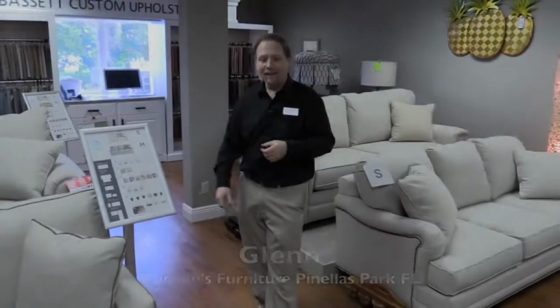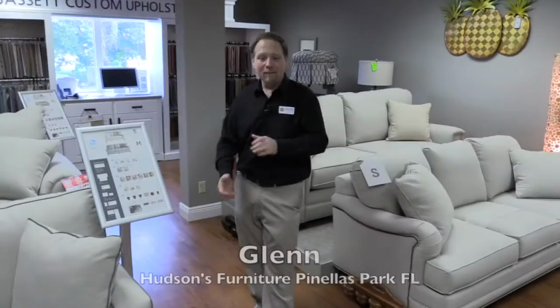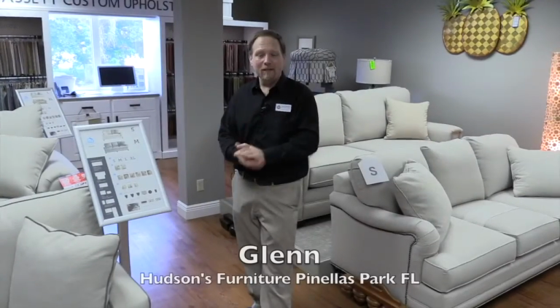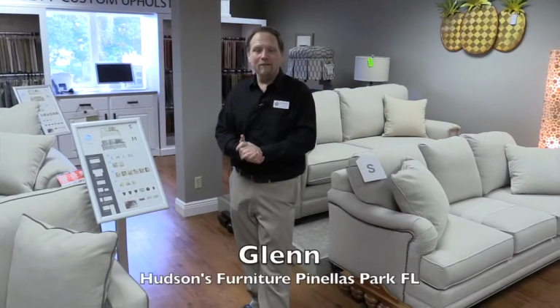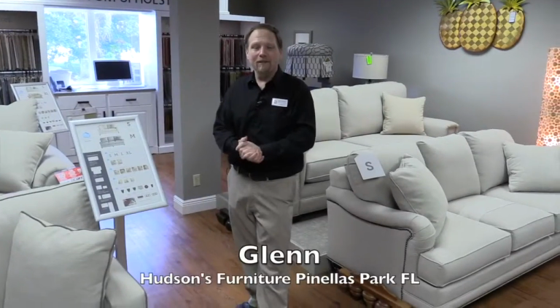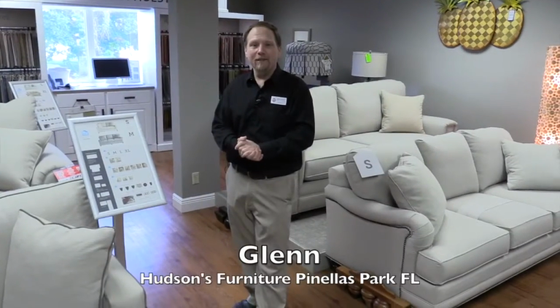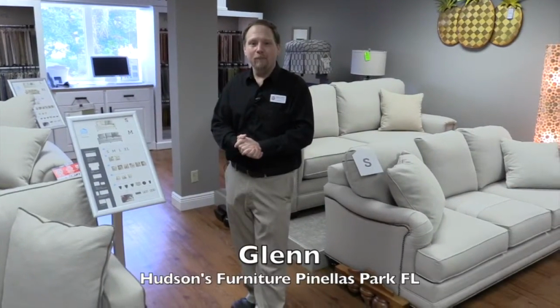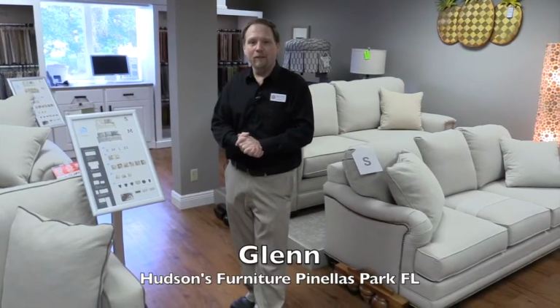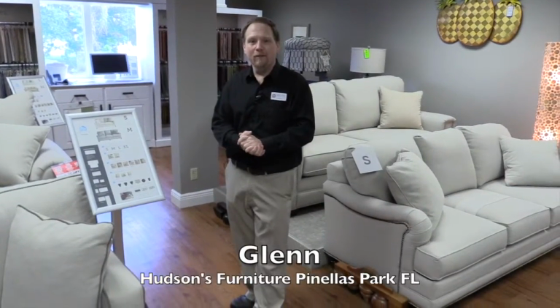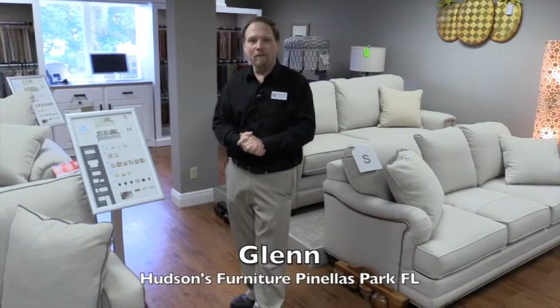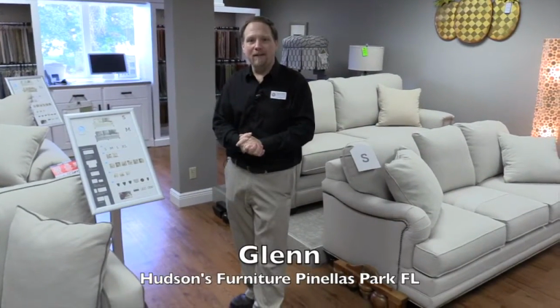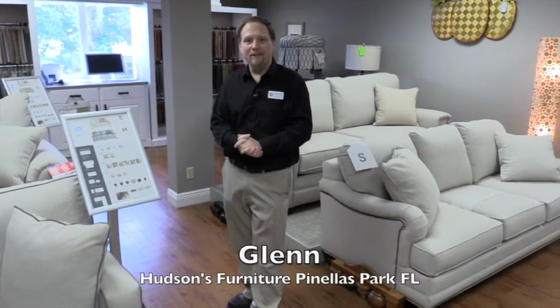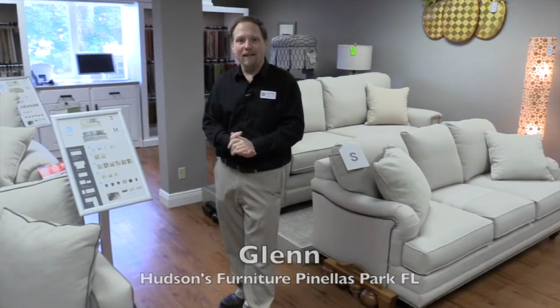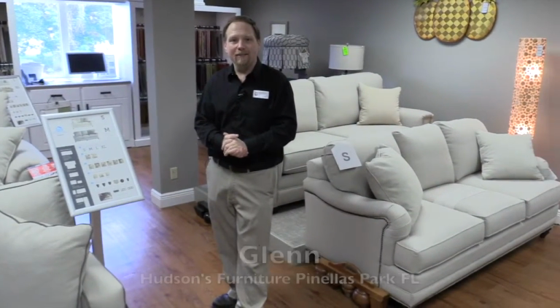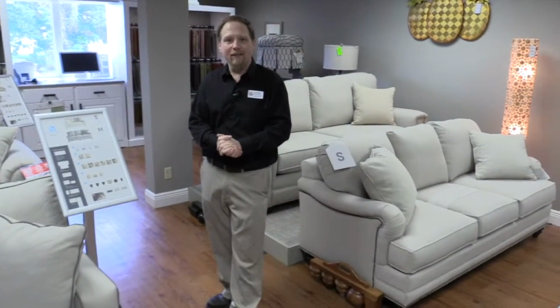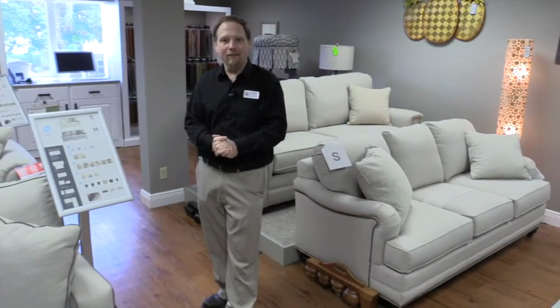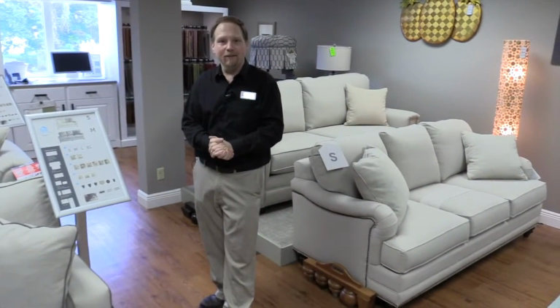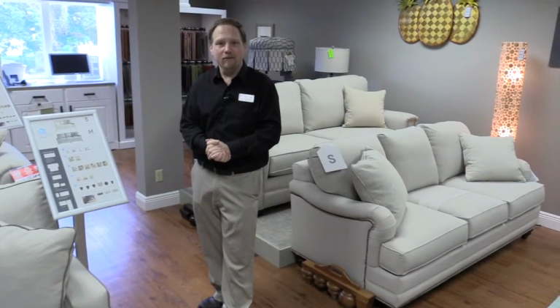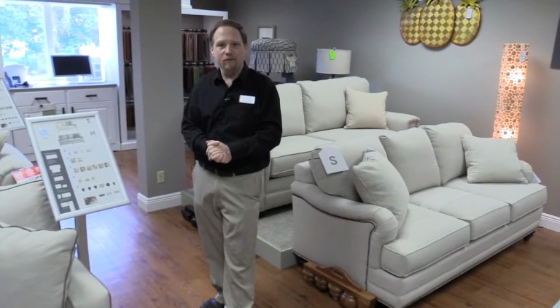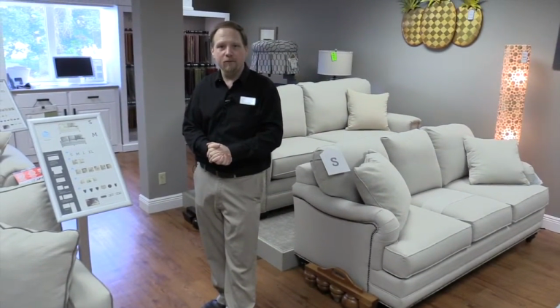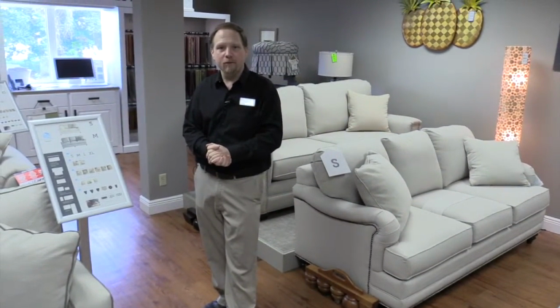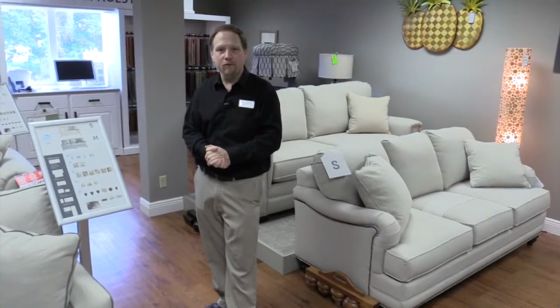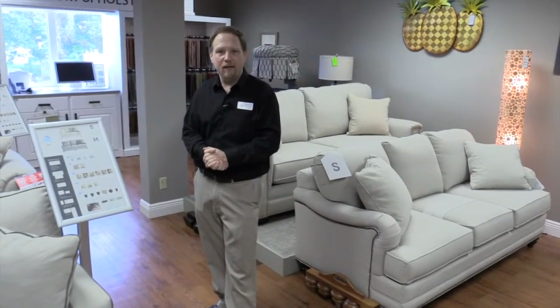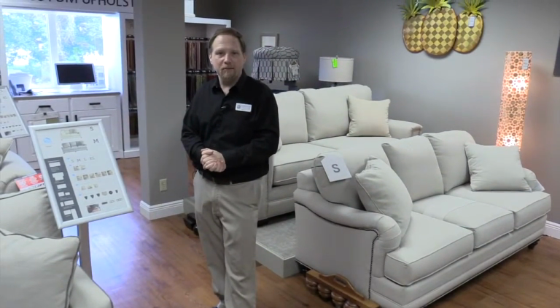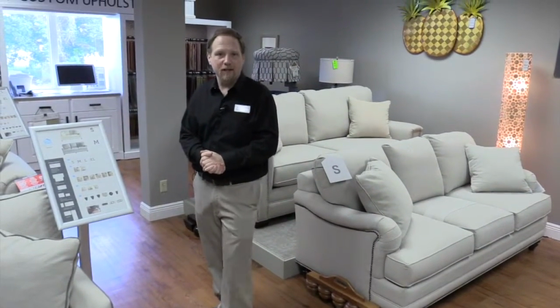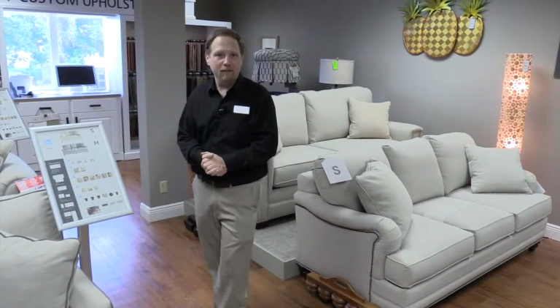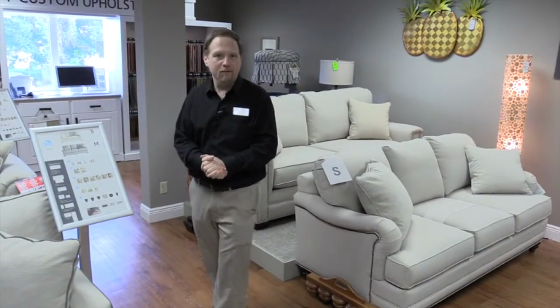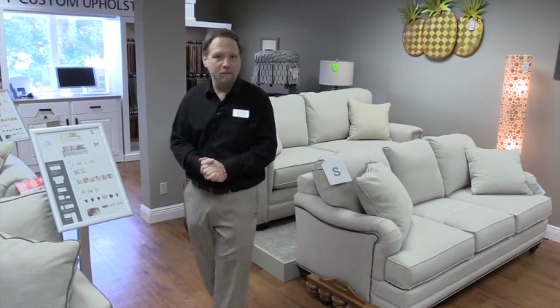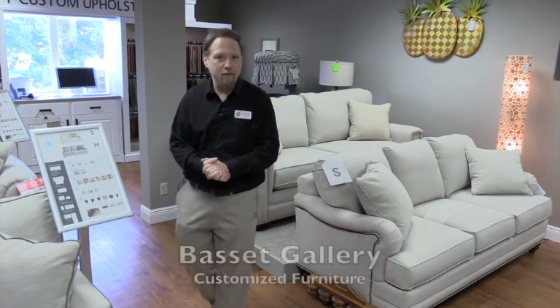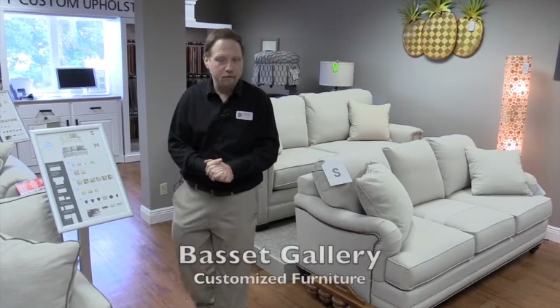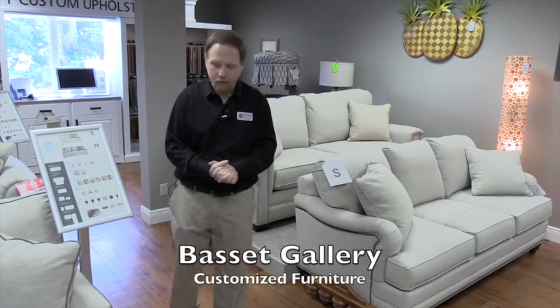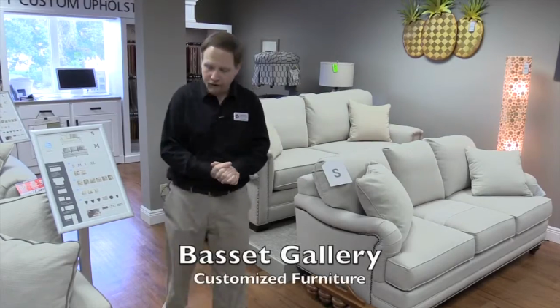Hi, my name's Glenn. We're here in the Bassett Gallery here at Hudson's Furniture and Mattress Gallery in Pinellas Park.